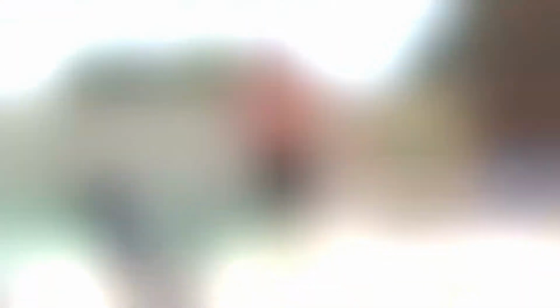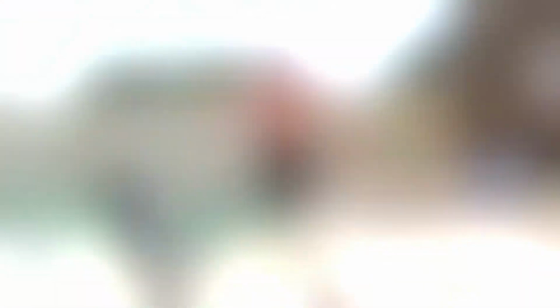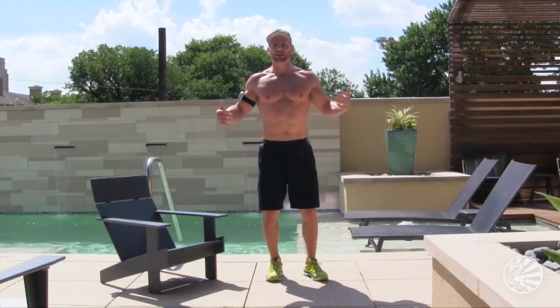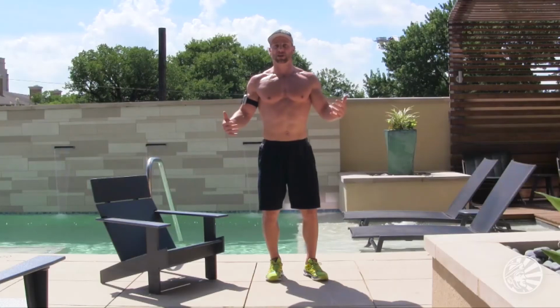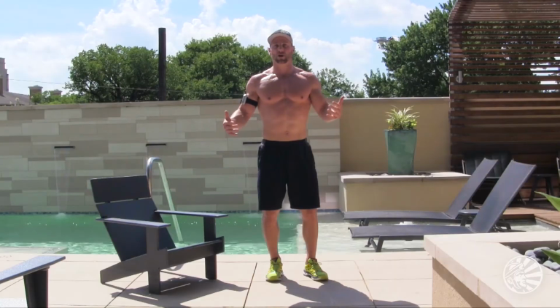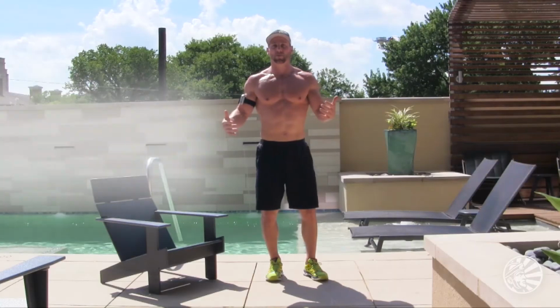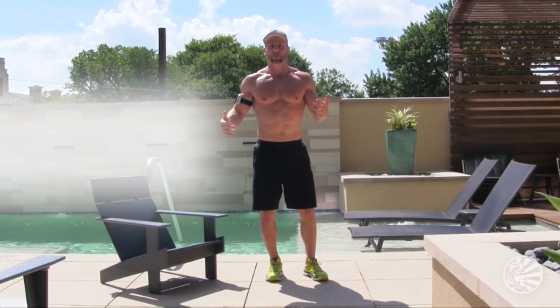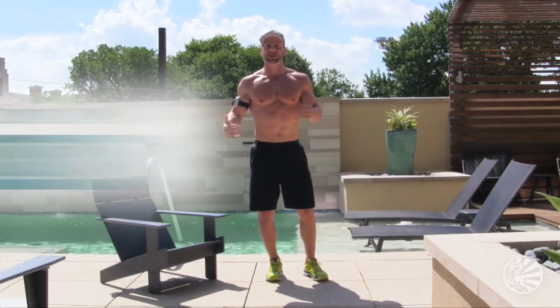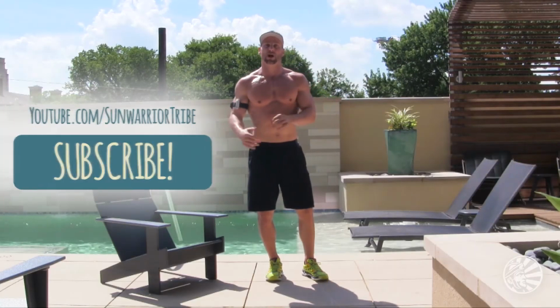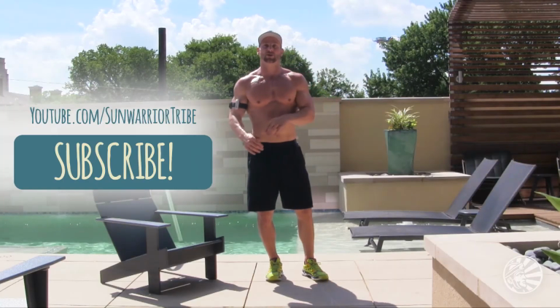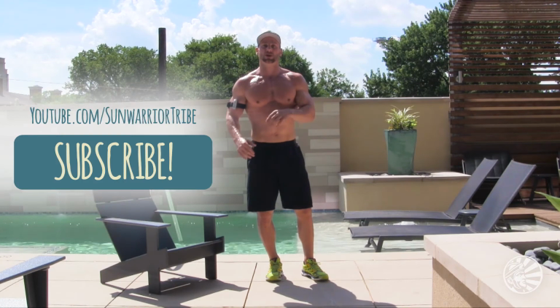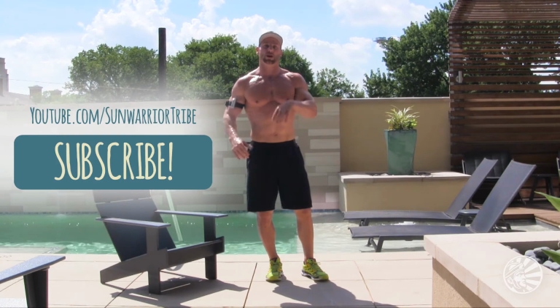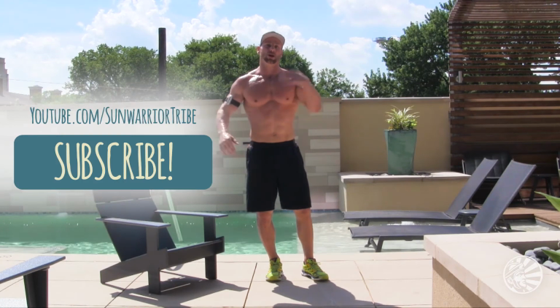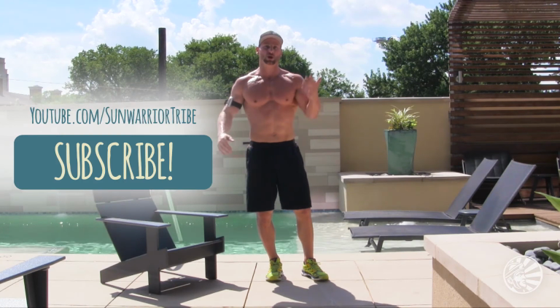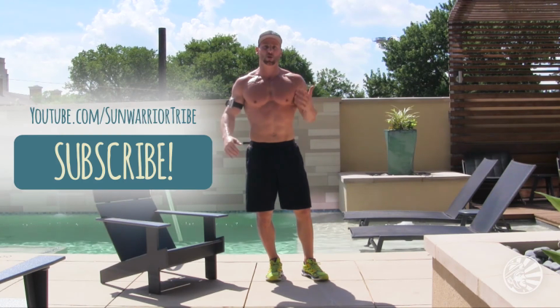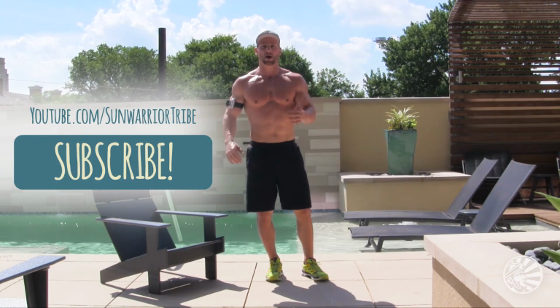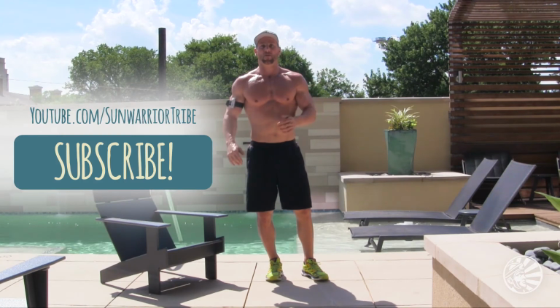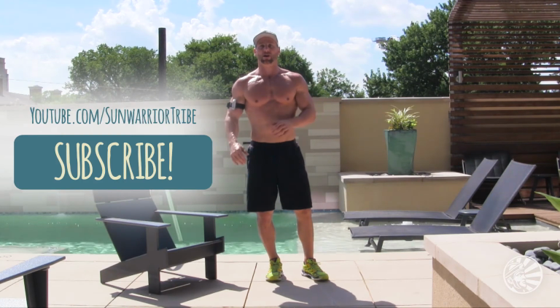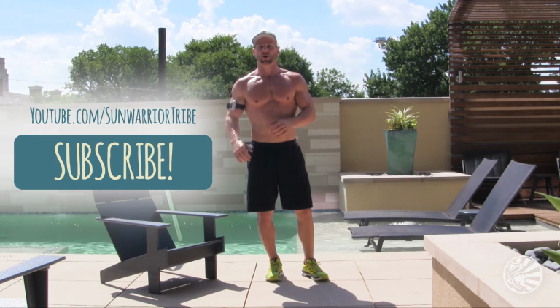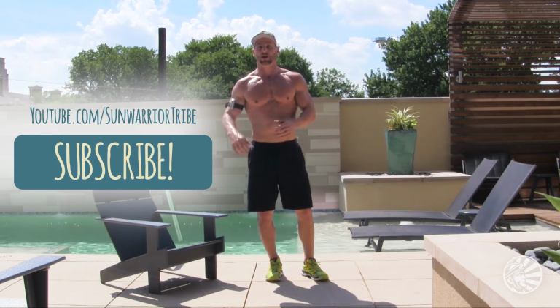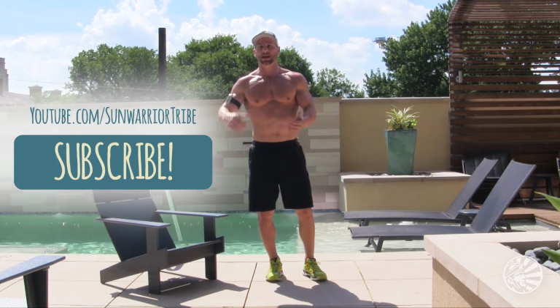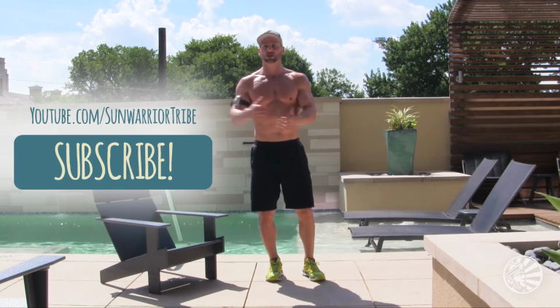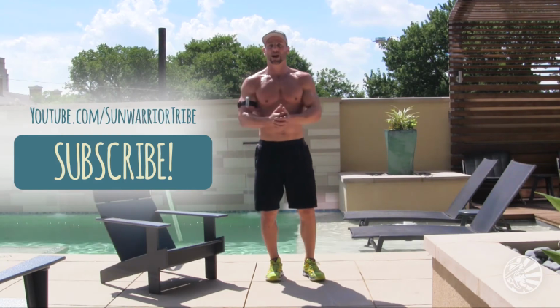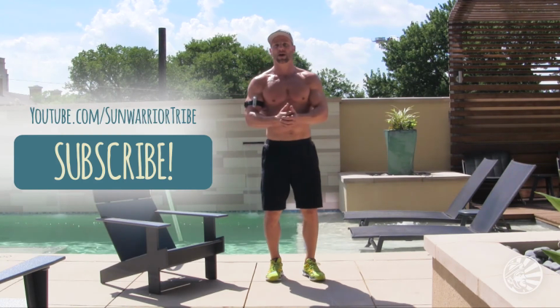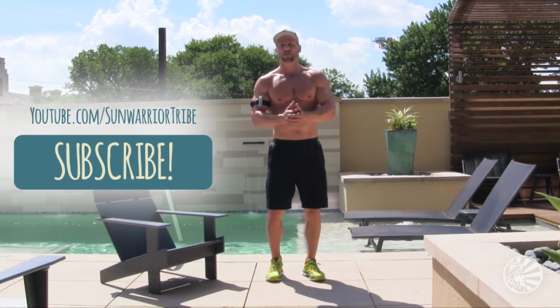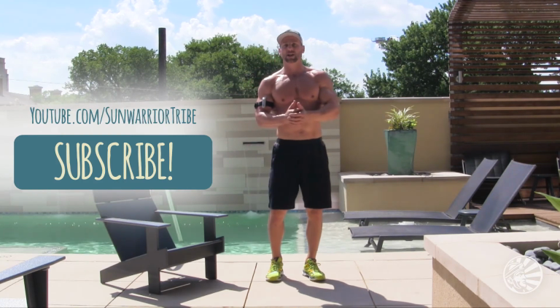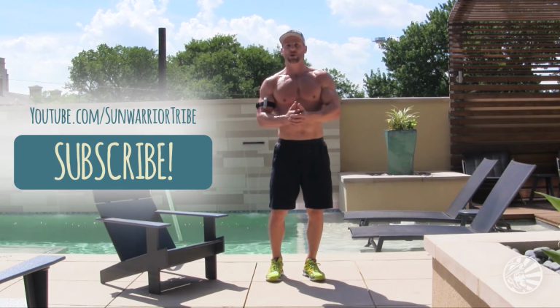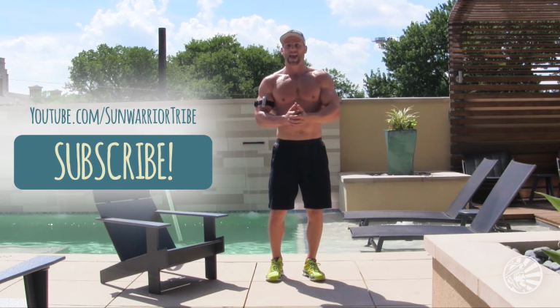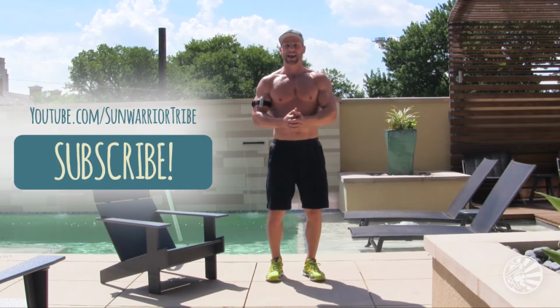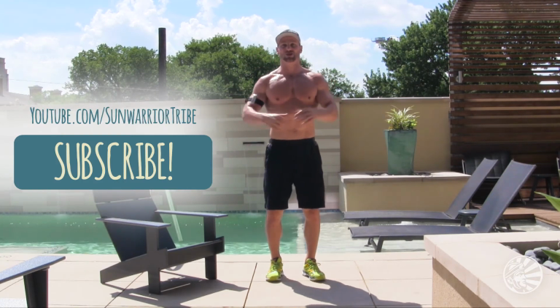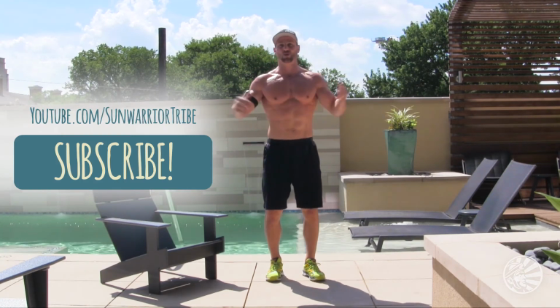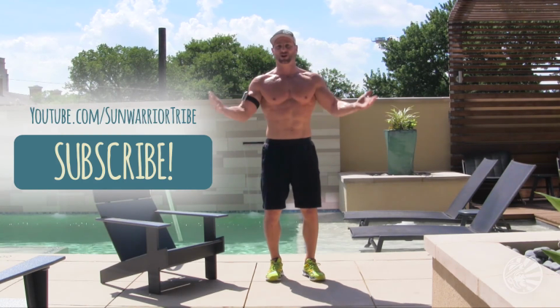If you liked this video, please subscribe to us on YouTube, follow us on Instagram, Facebook, and Twitter.